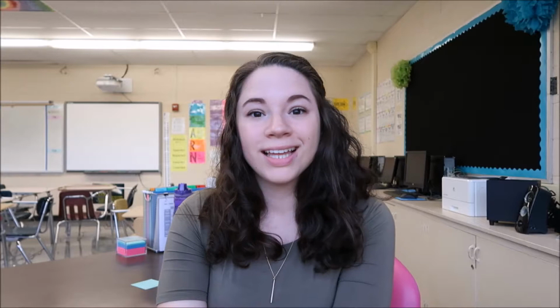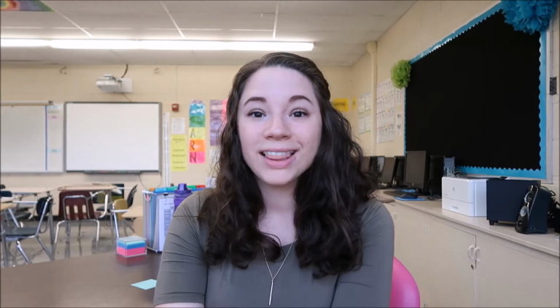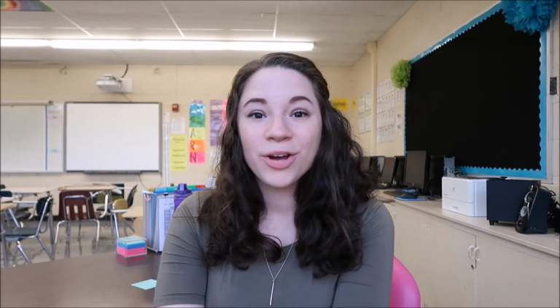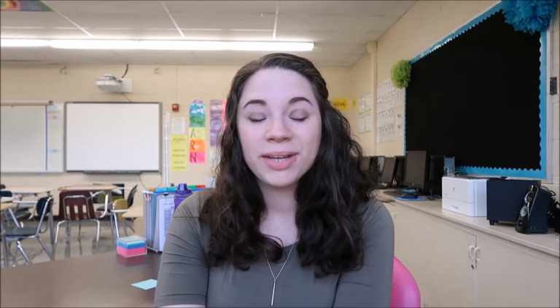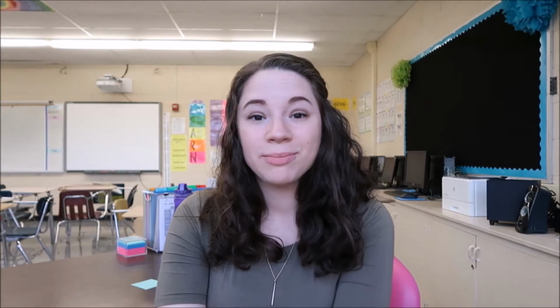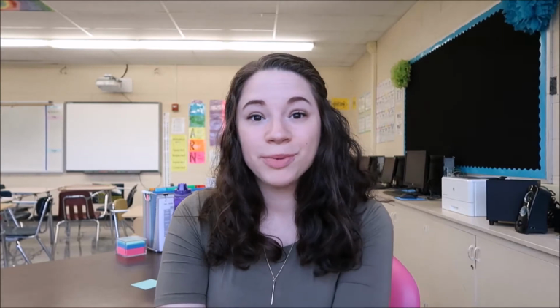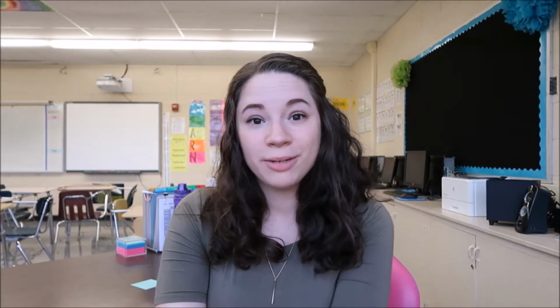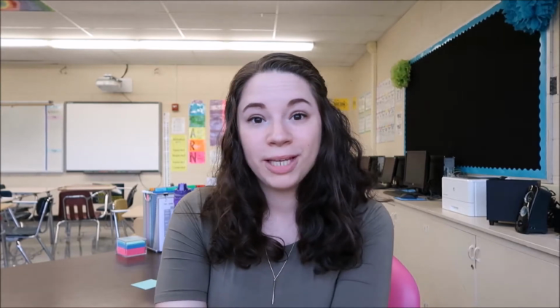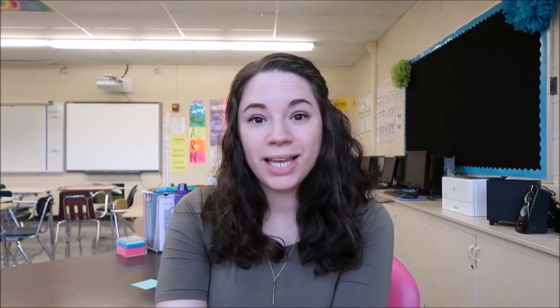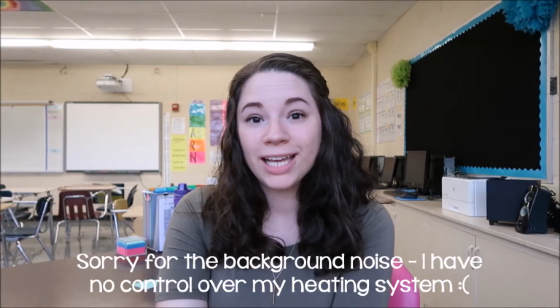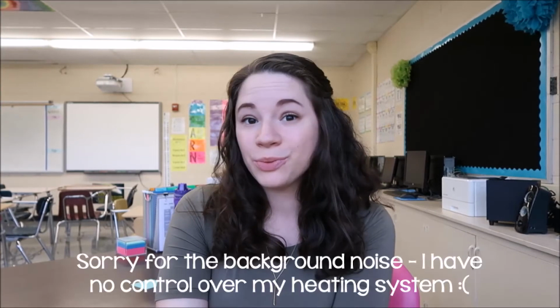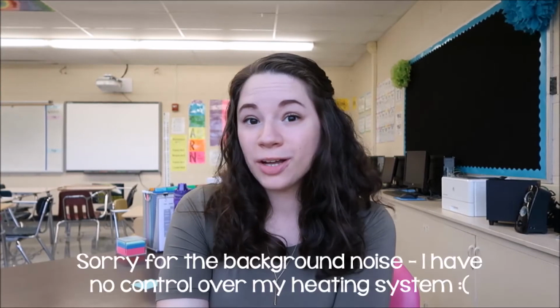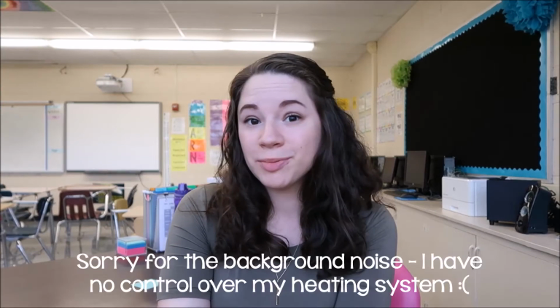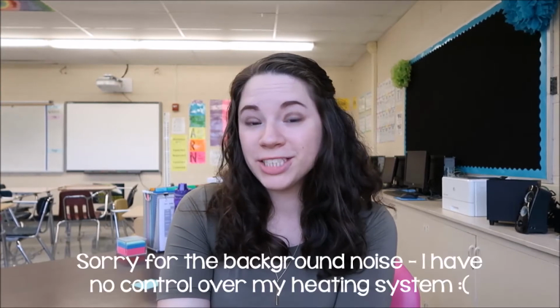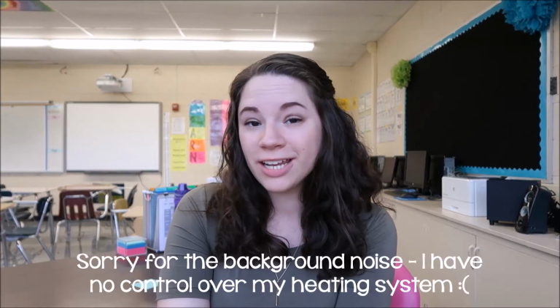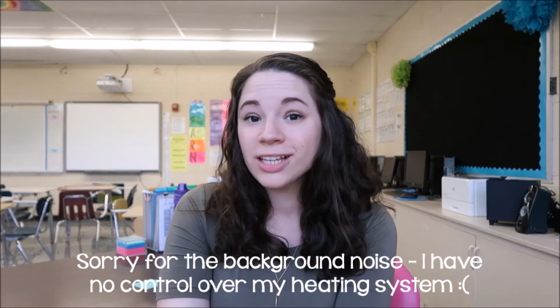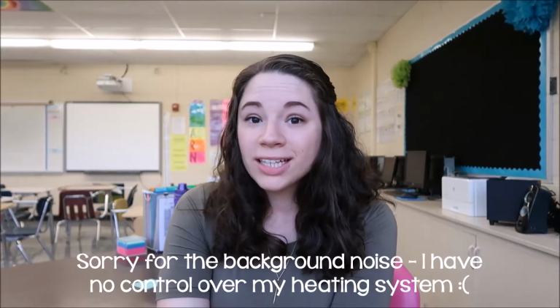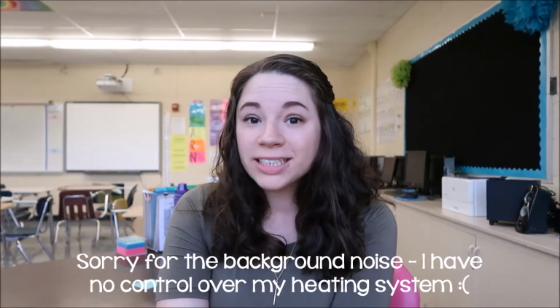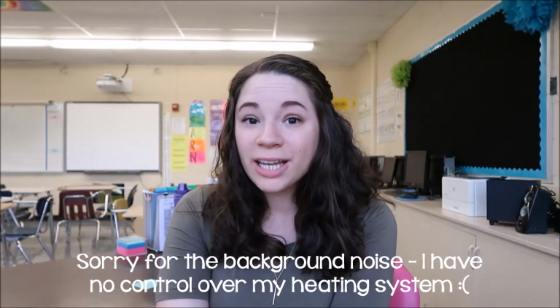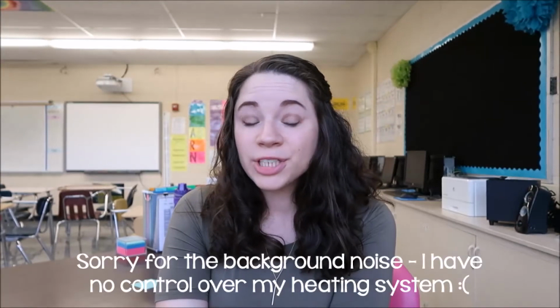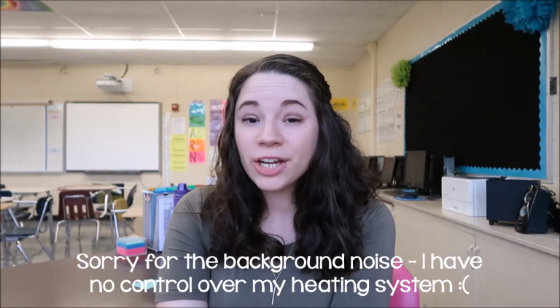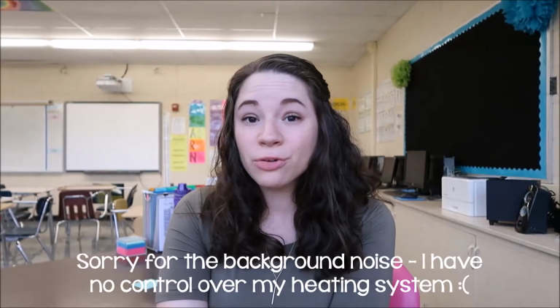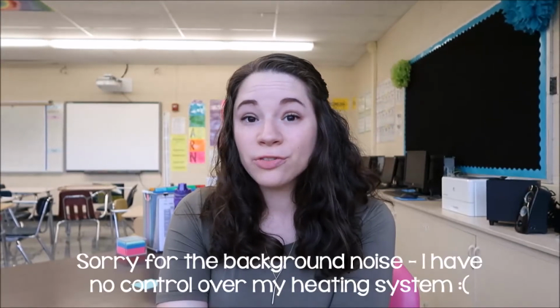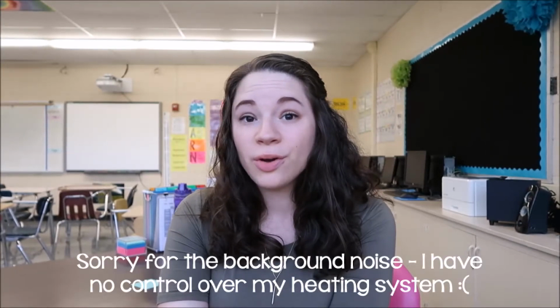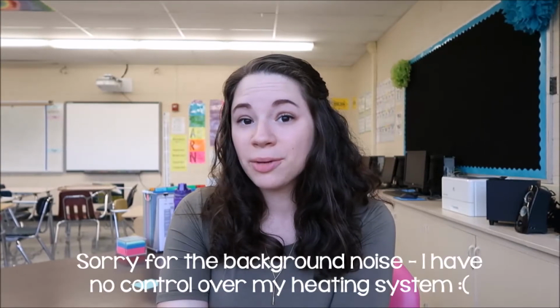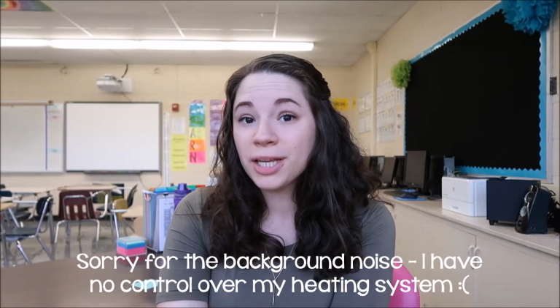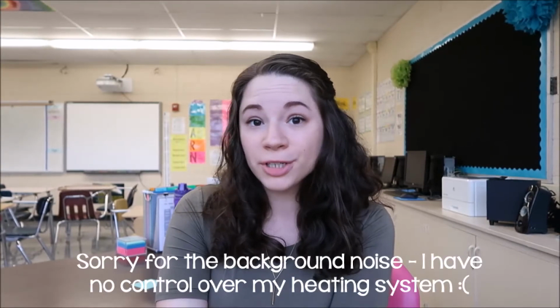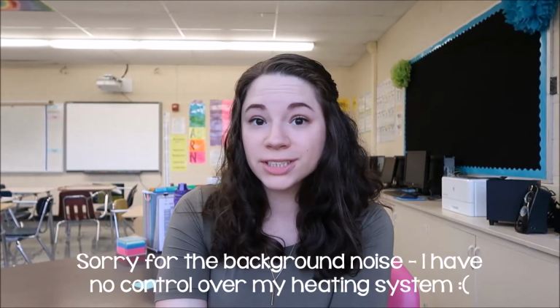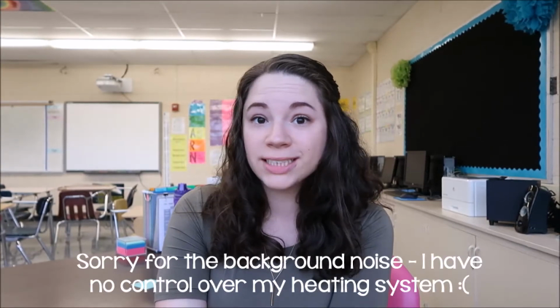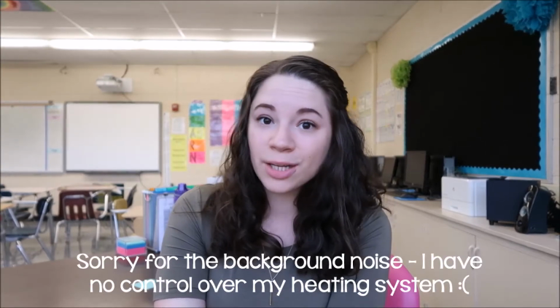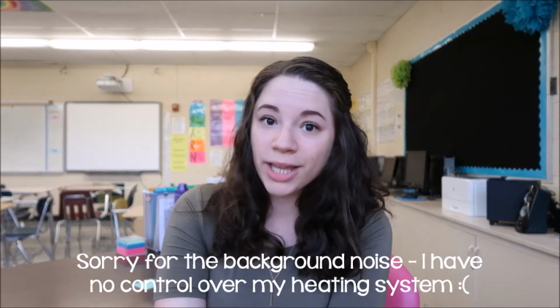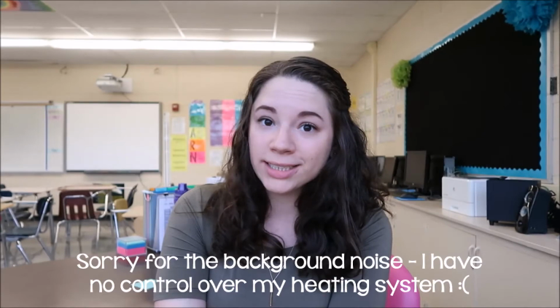Hello, my name is Brianne Beebe and welcome to my channel. Today I'm sharing an overview of my emergency sub plans.